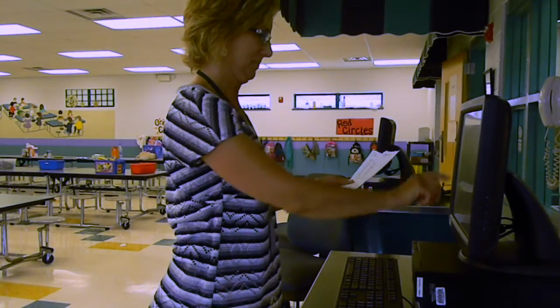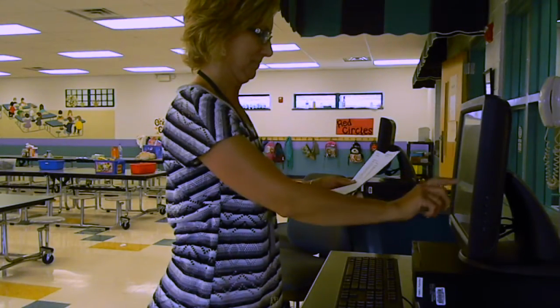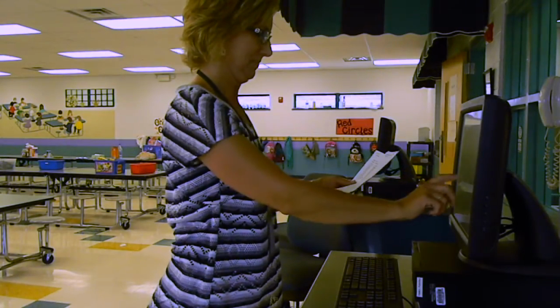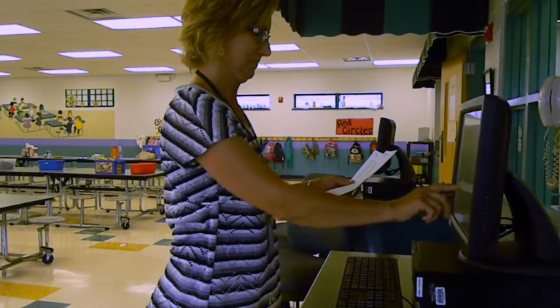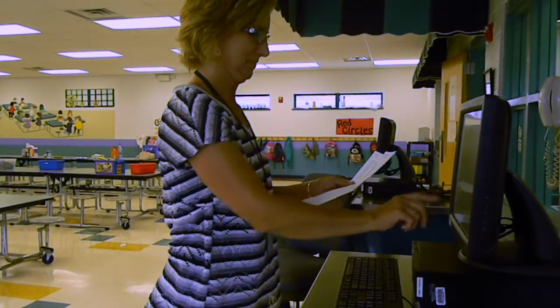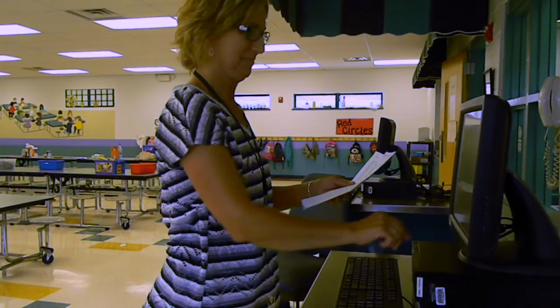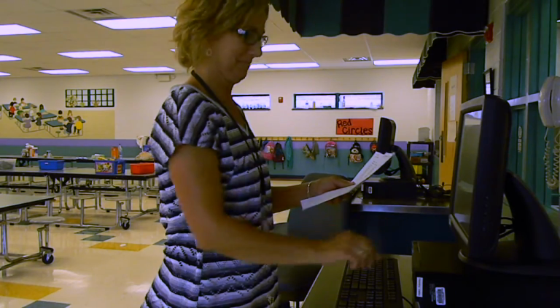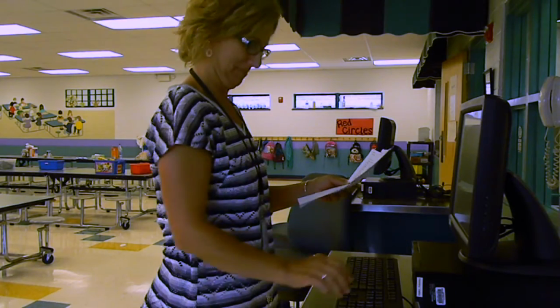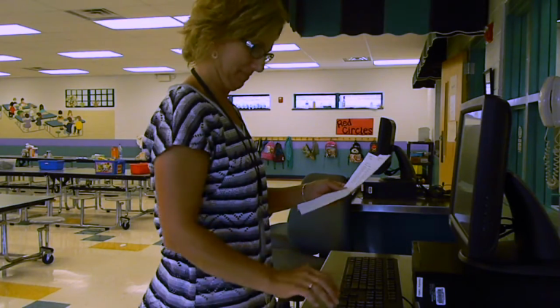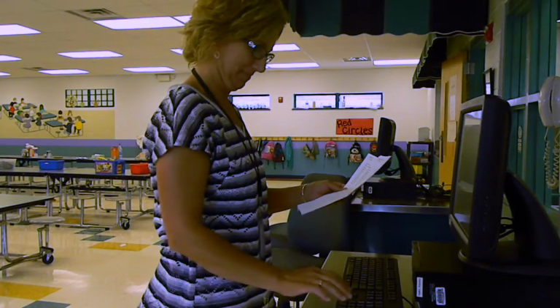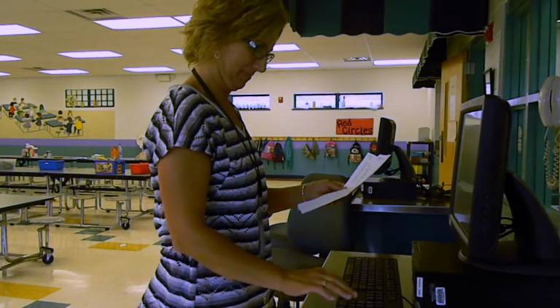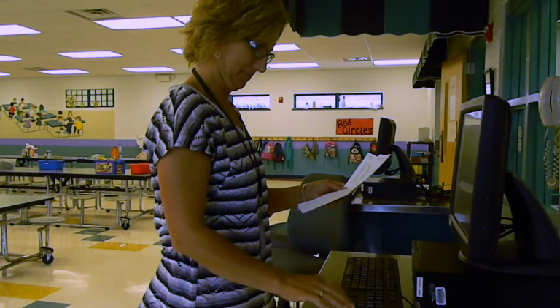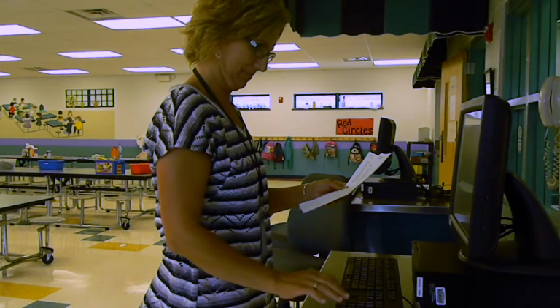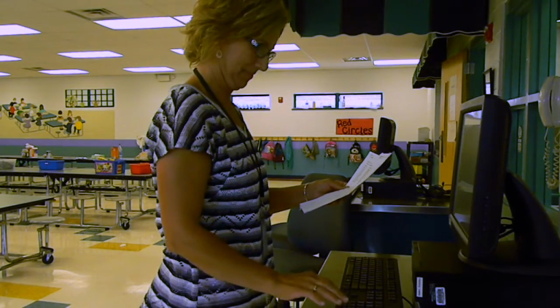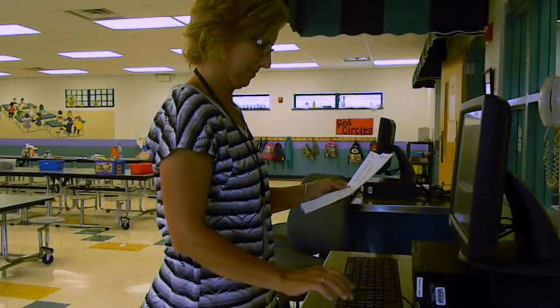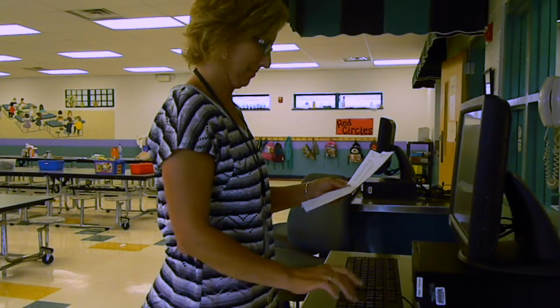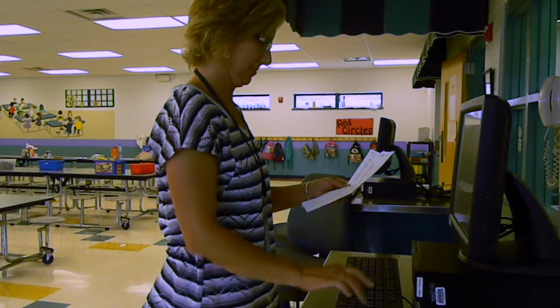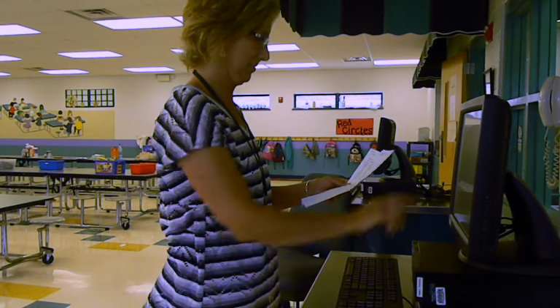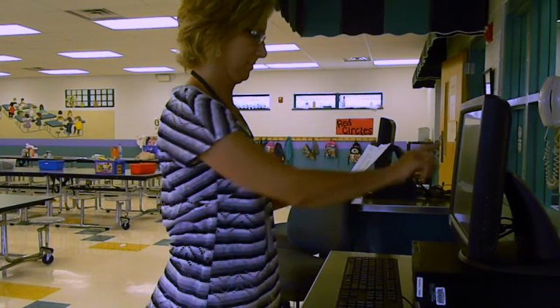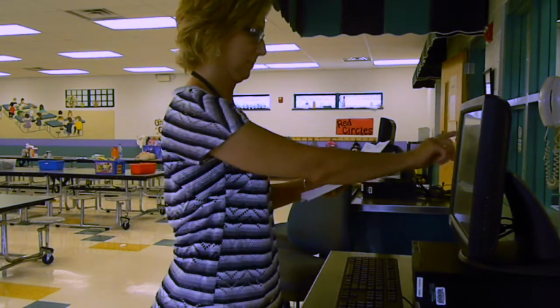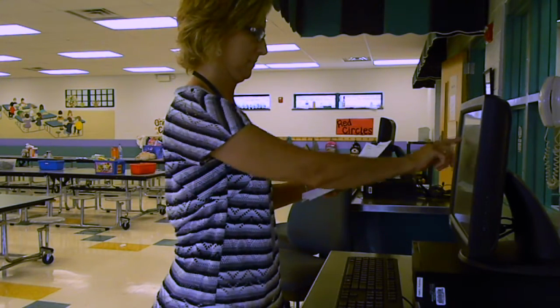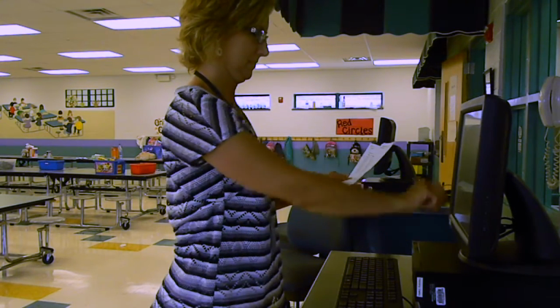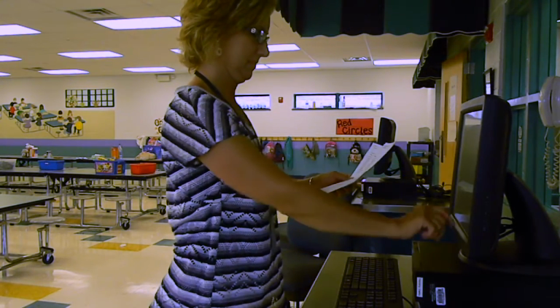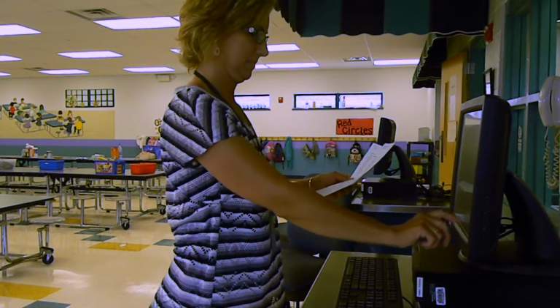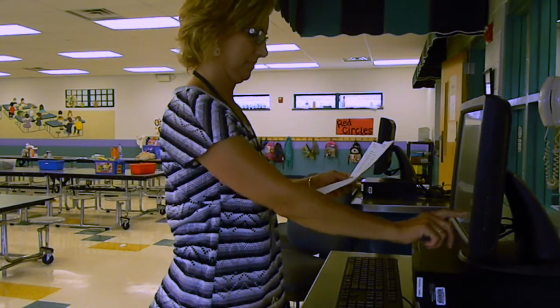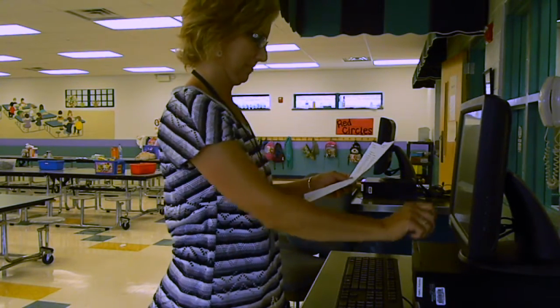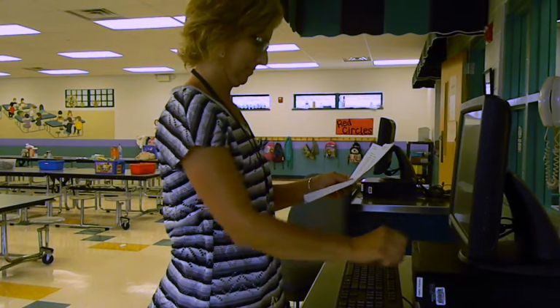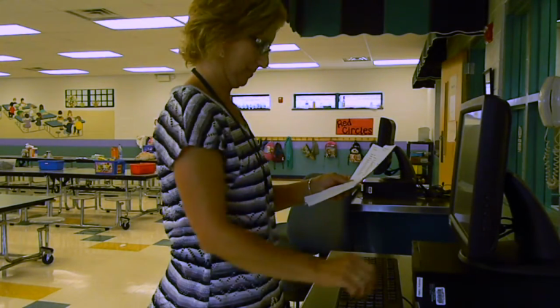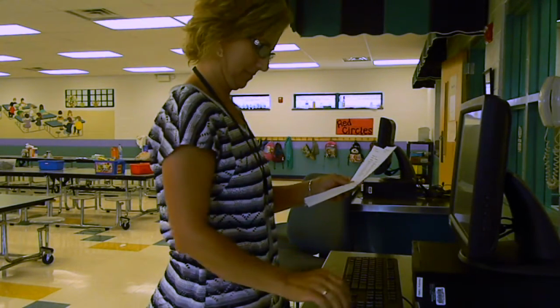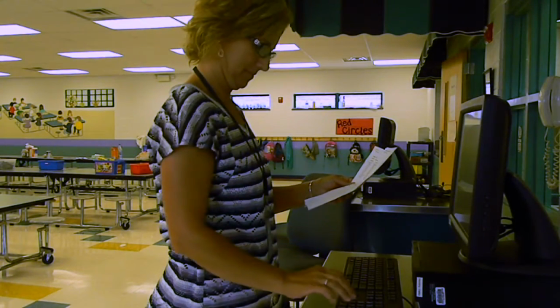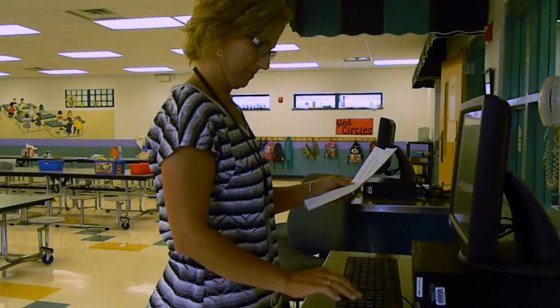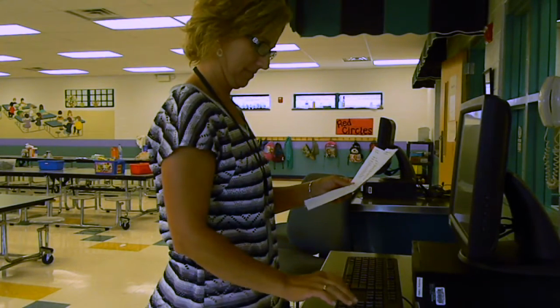Once the cafeteria verifies meals taken, they will then apply the meals to each student's account.